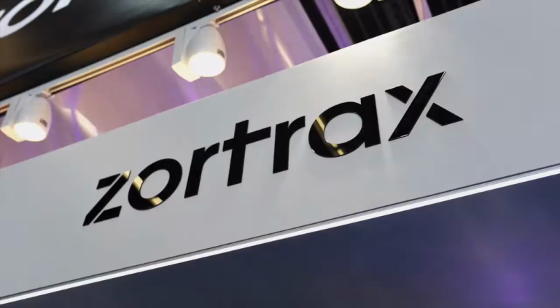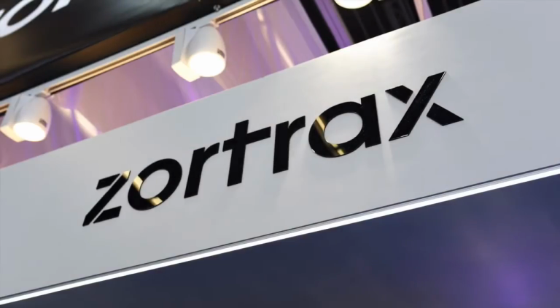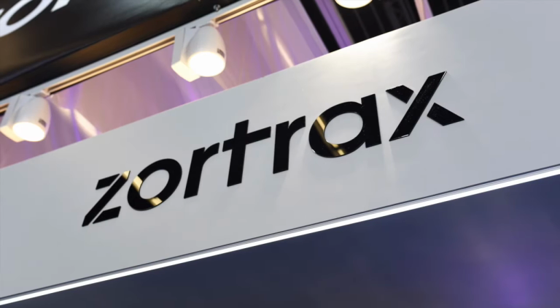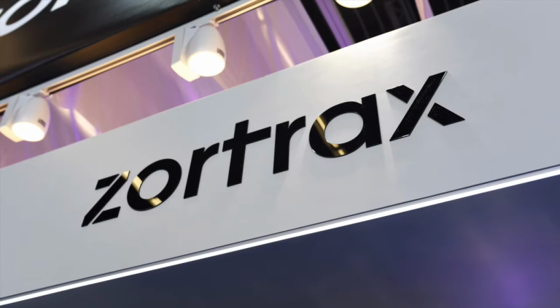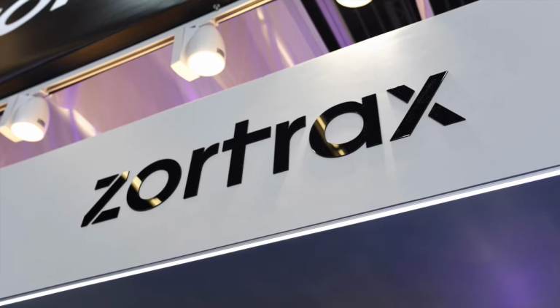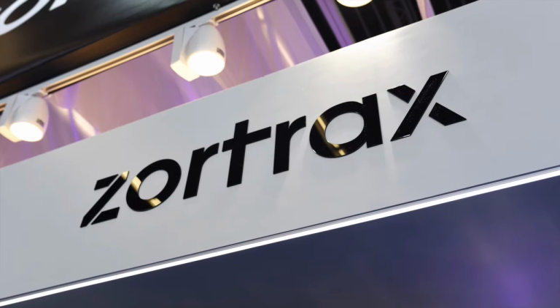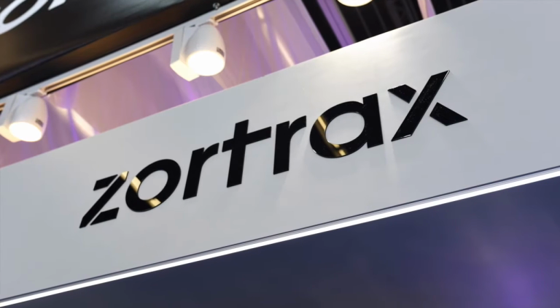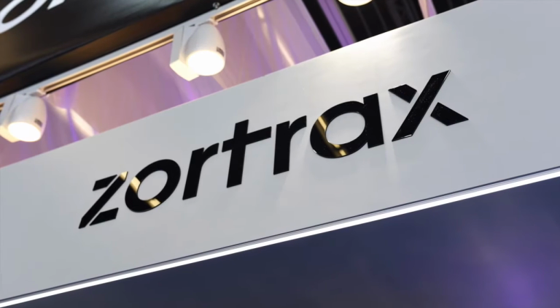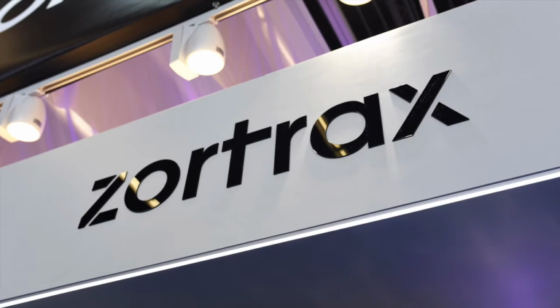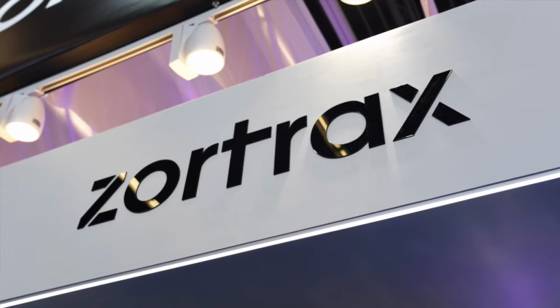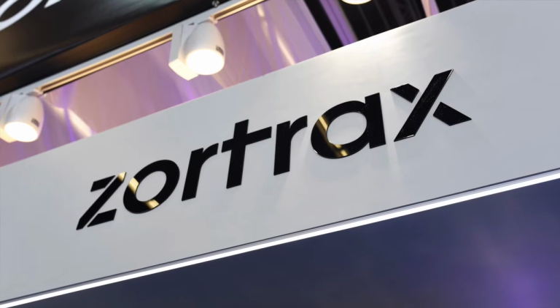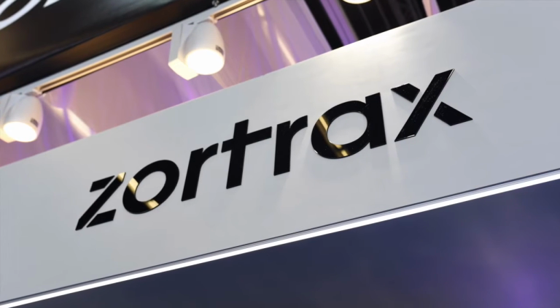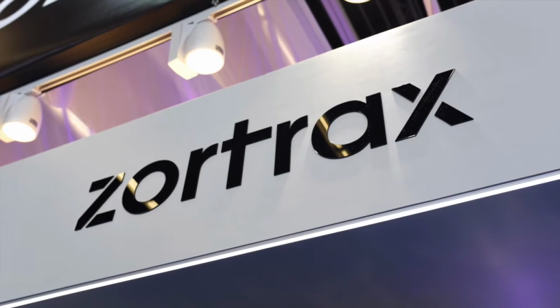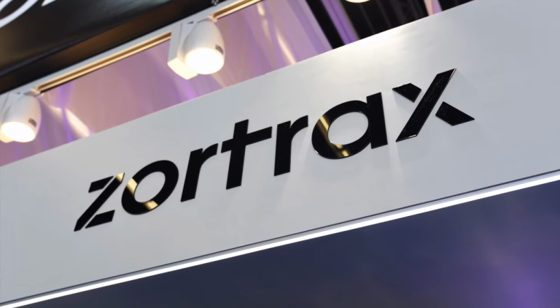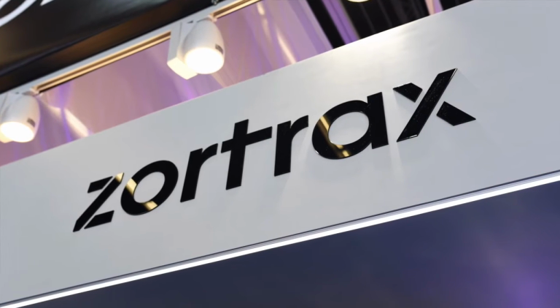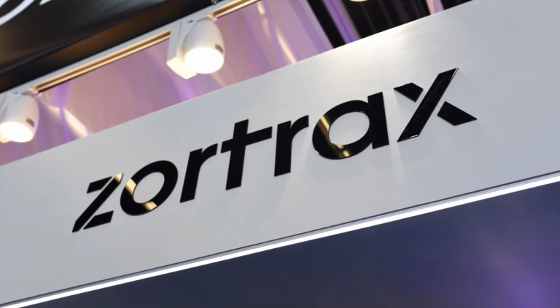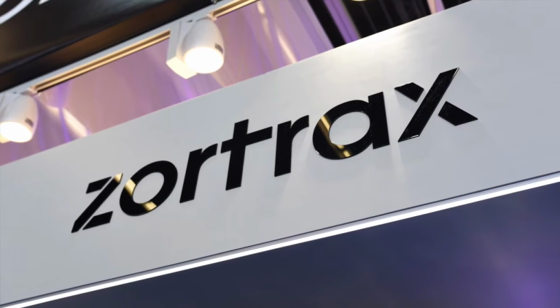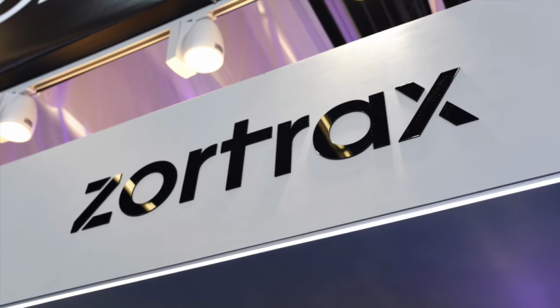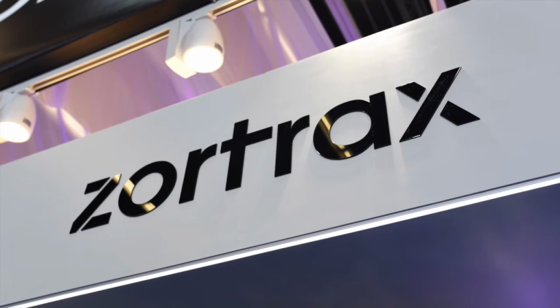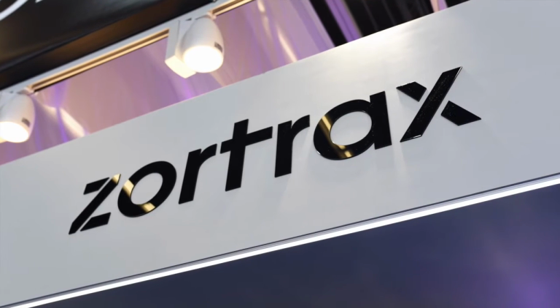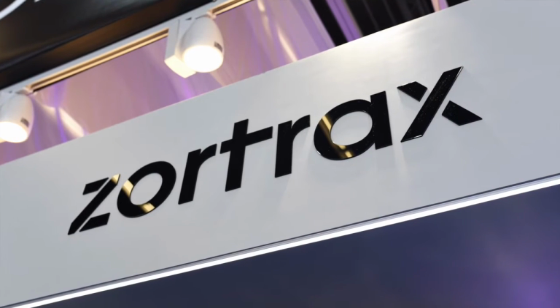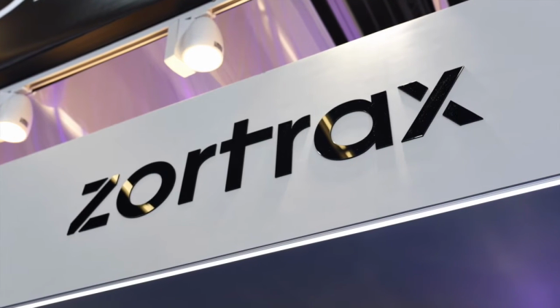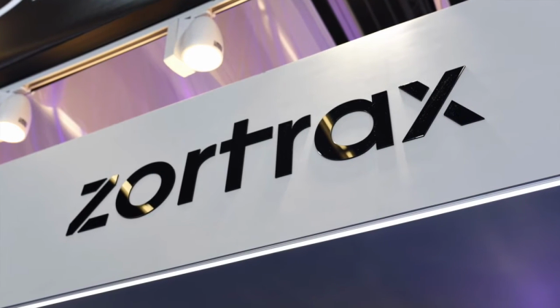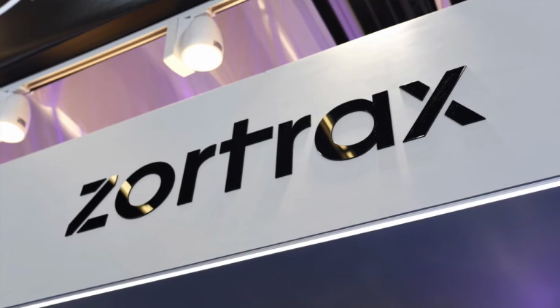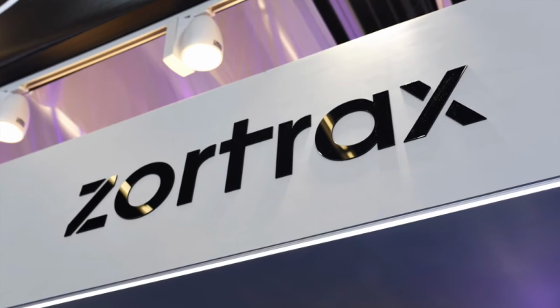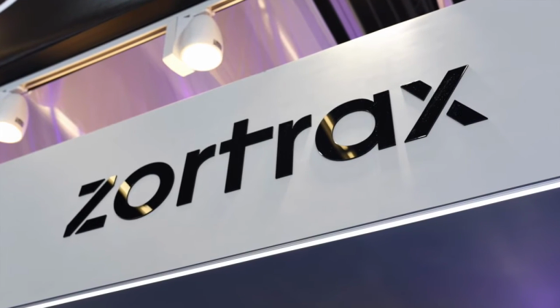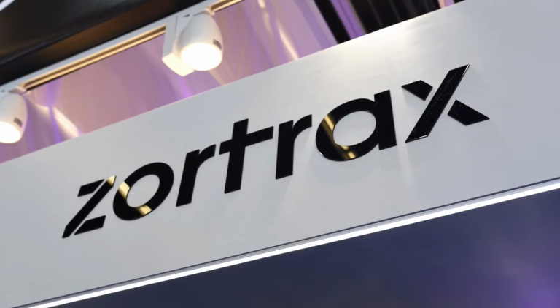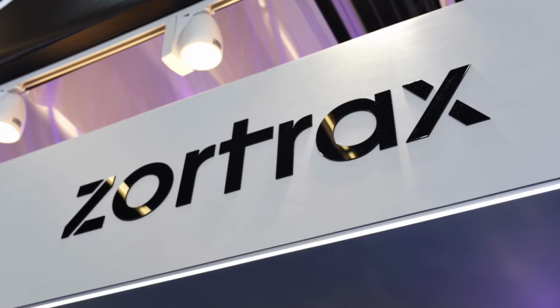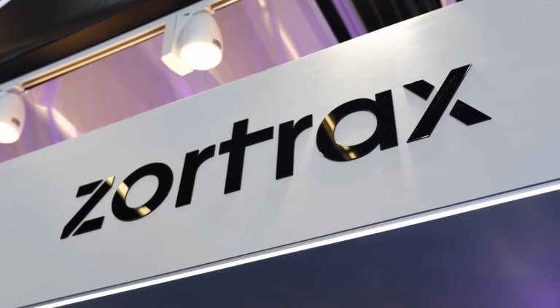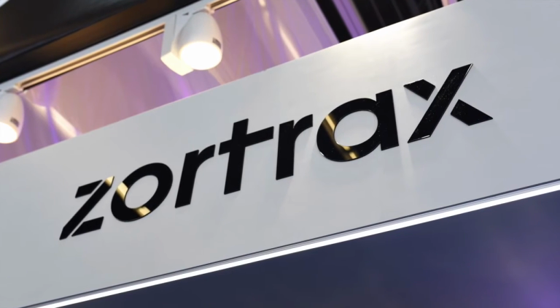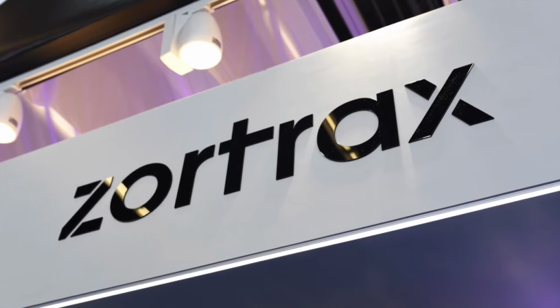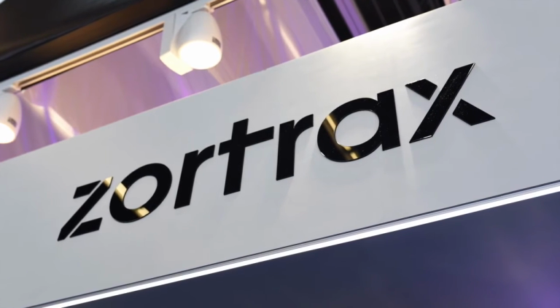We're here at the AM show in Amsterdam 2016 at the Zortrac stand, and we're going to take a look at their best prints.